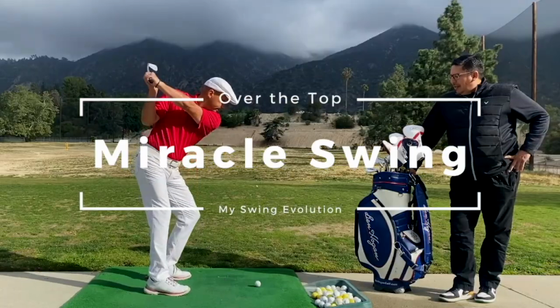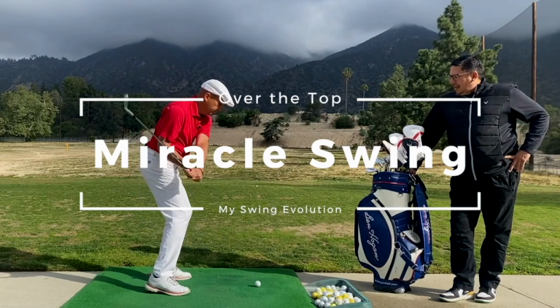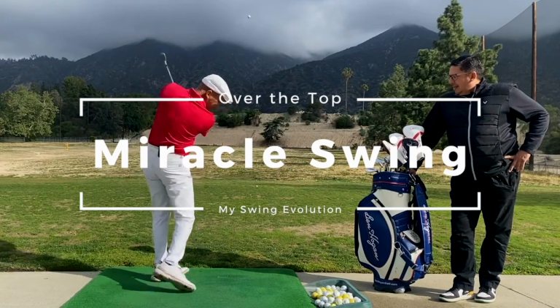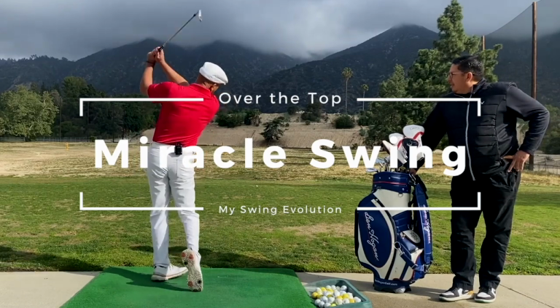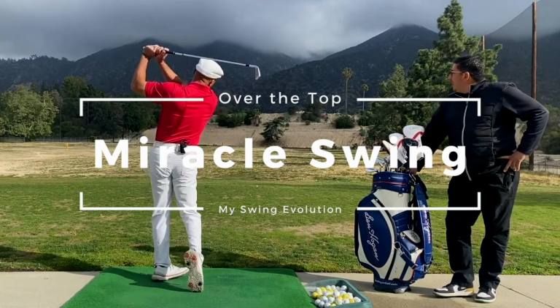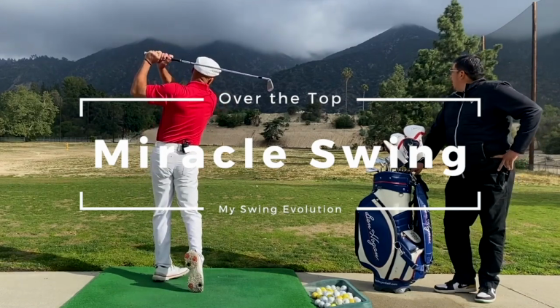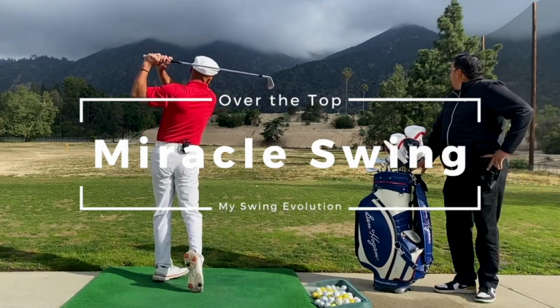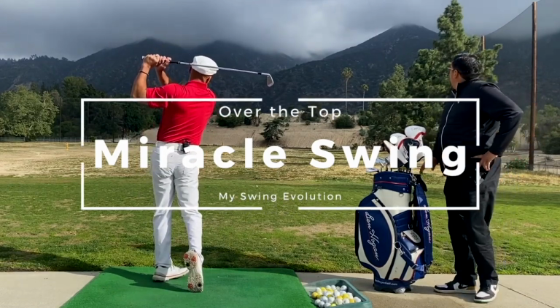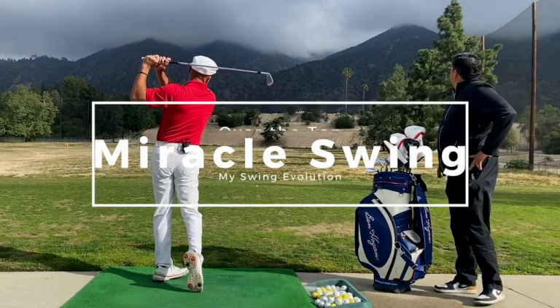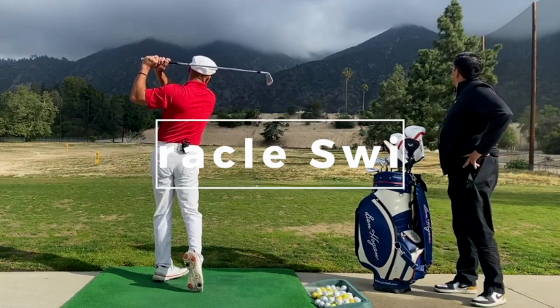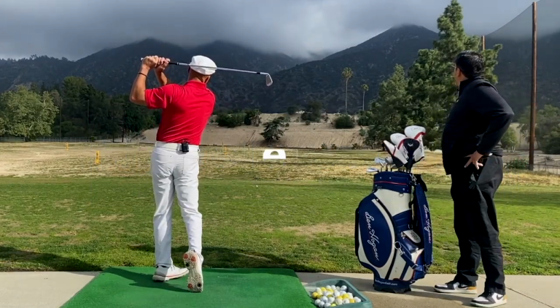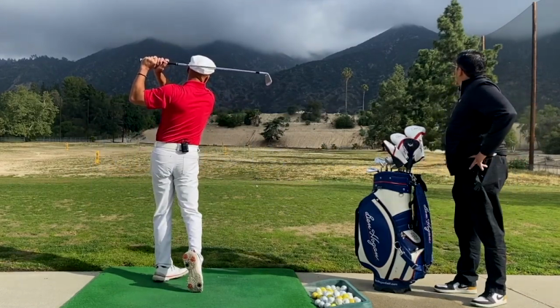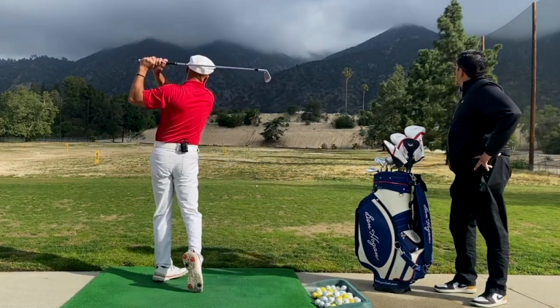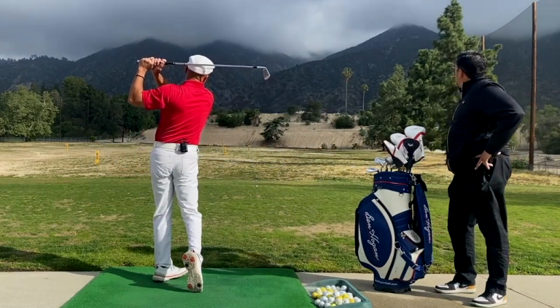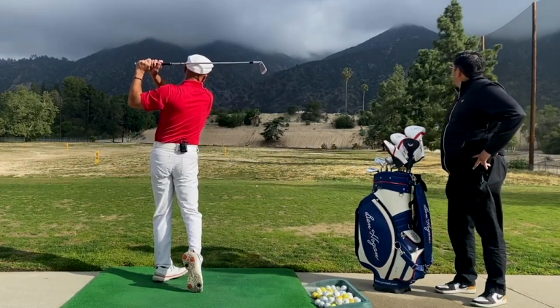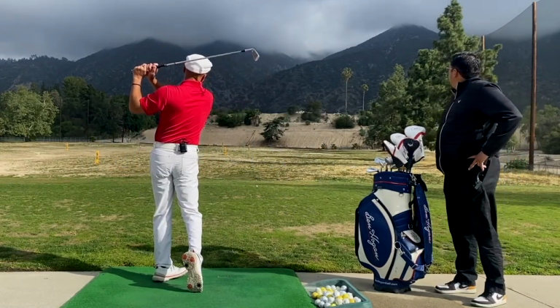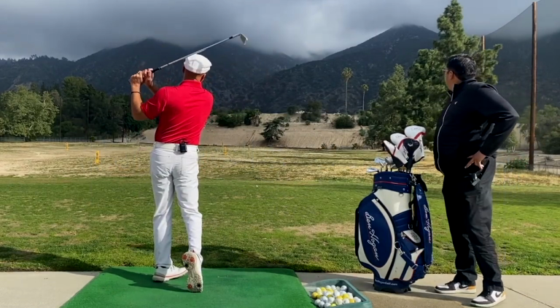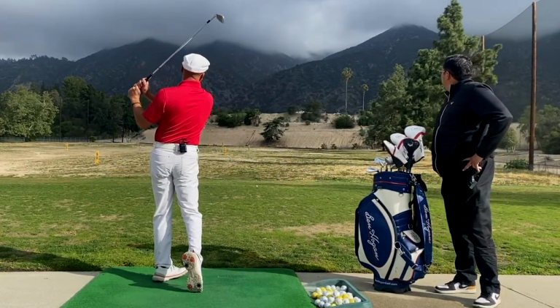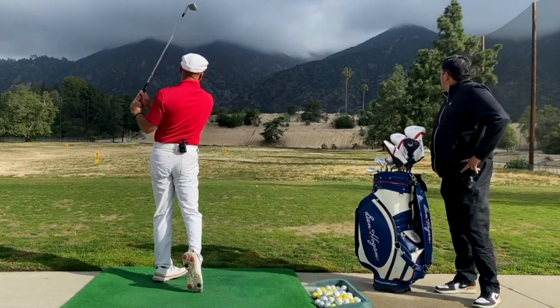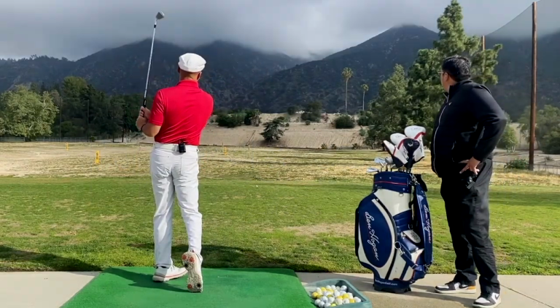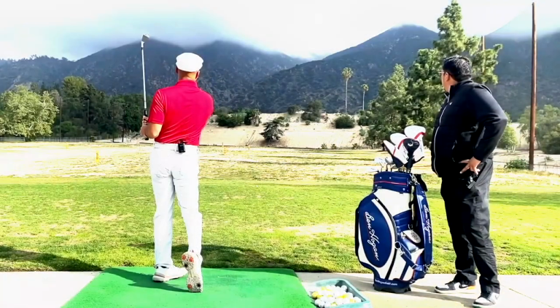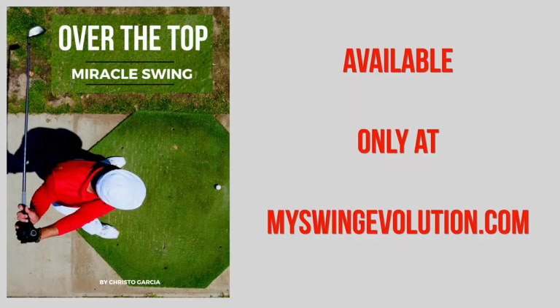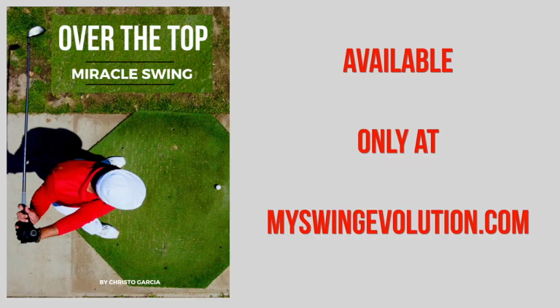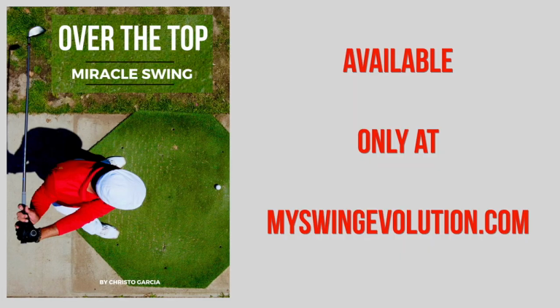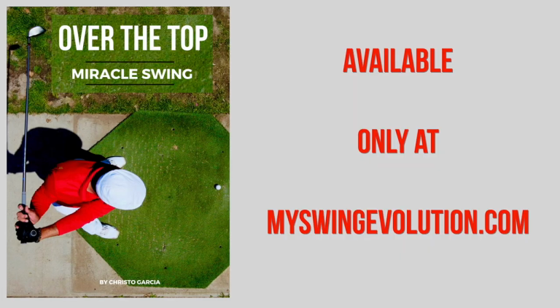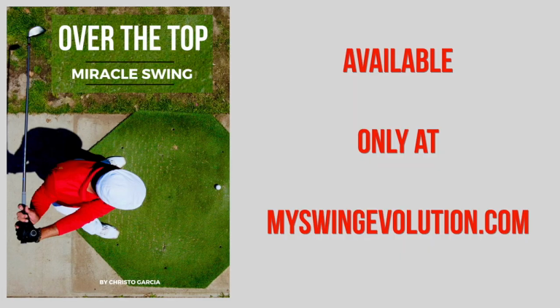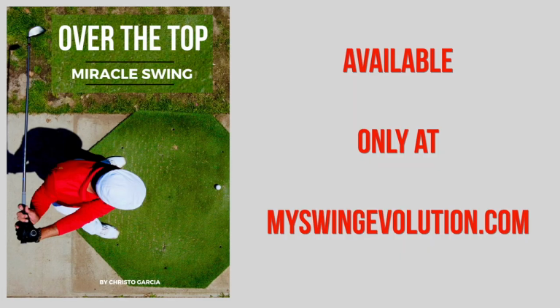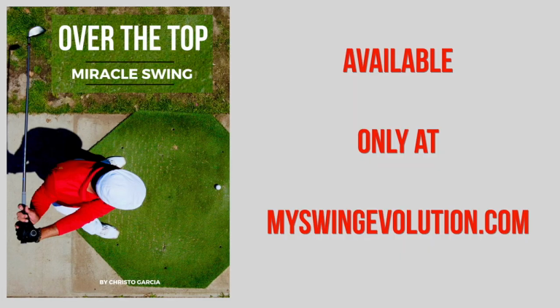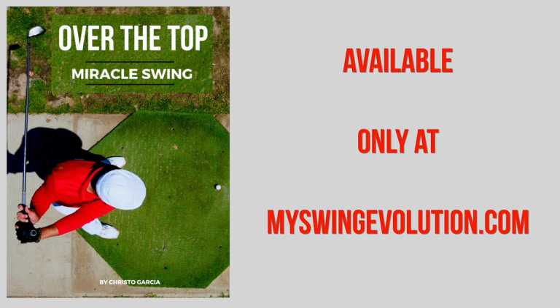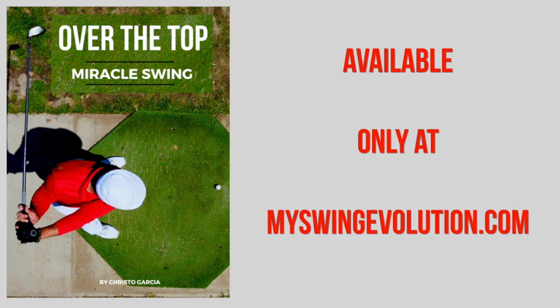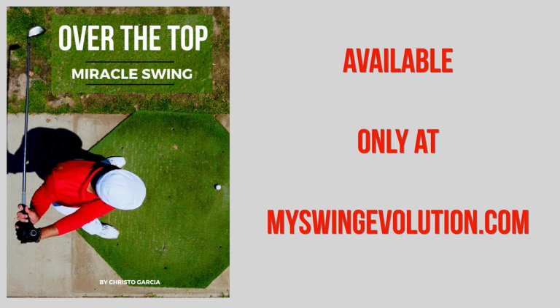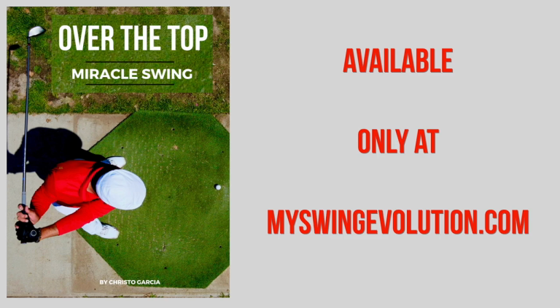Transform your game with the over-the-top miracle swing at myswingevolution.com.